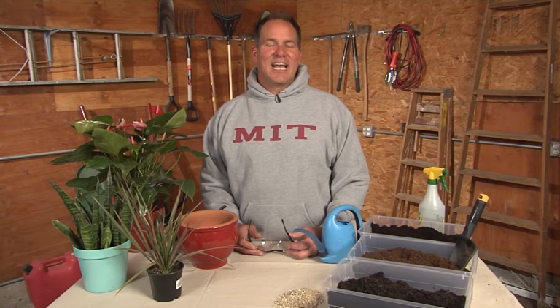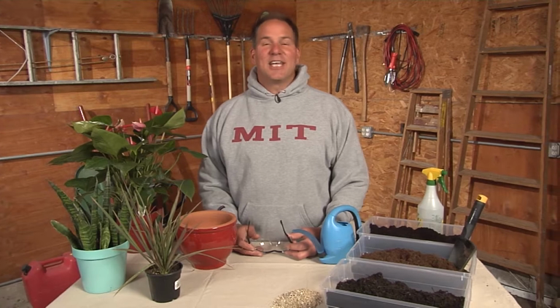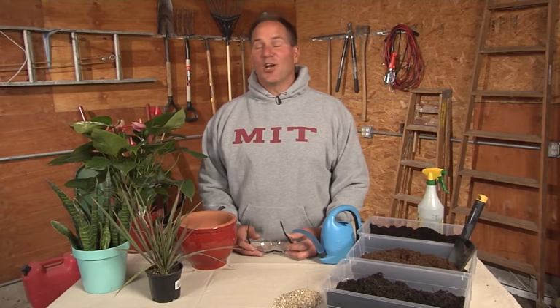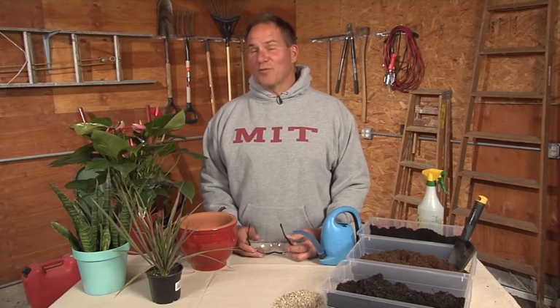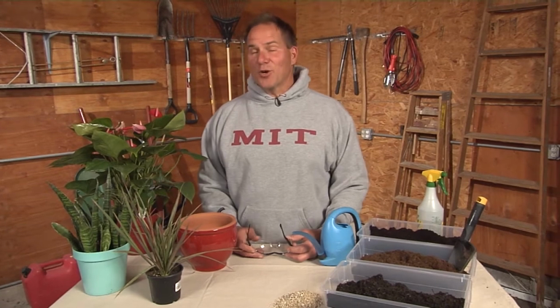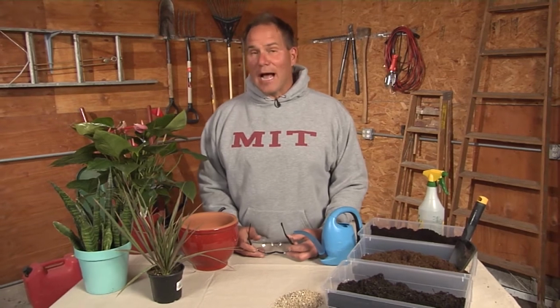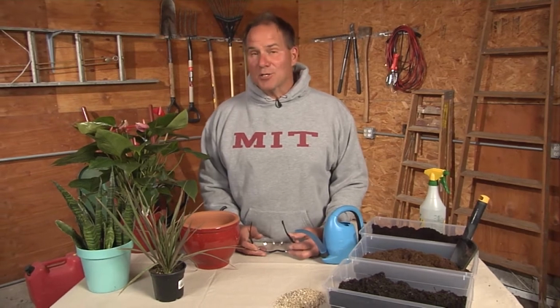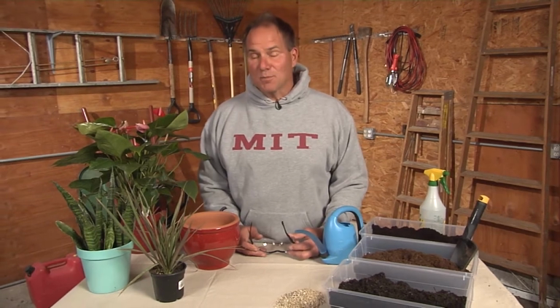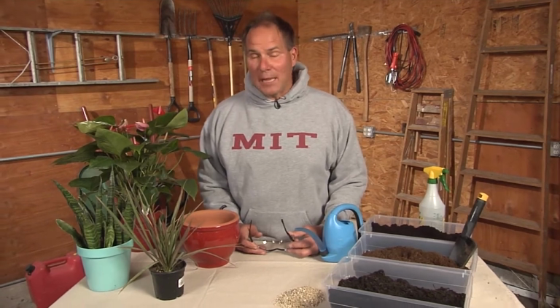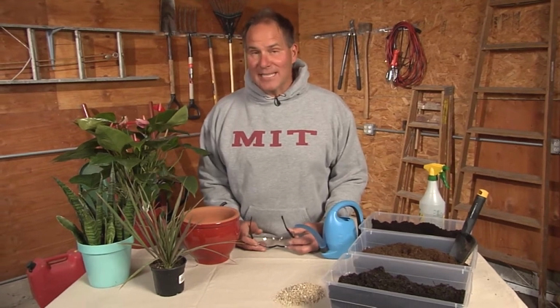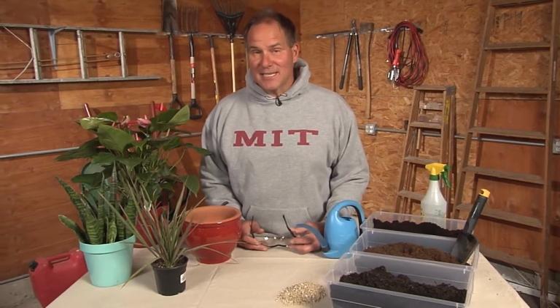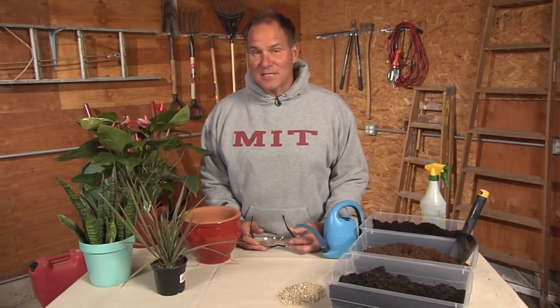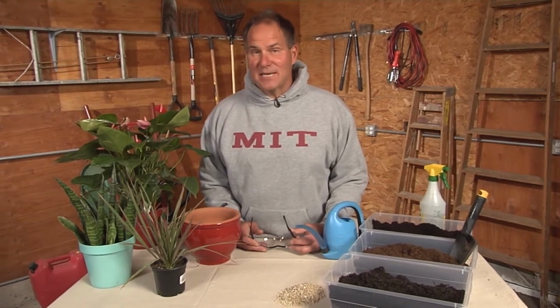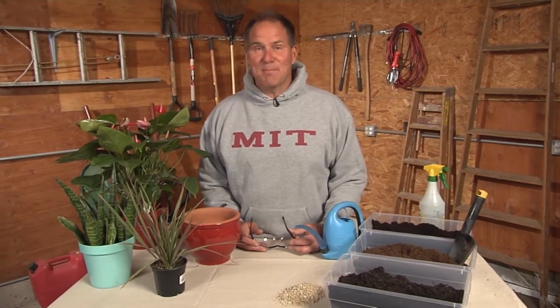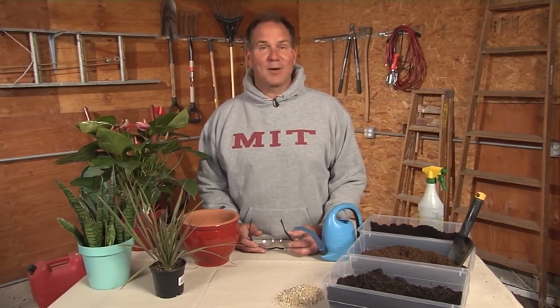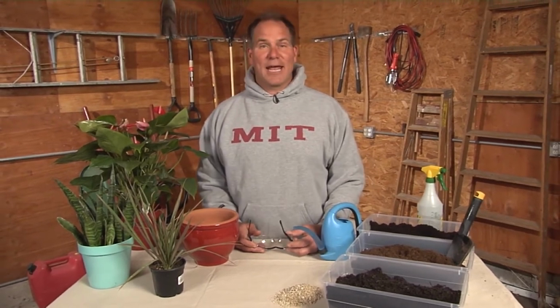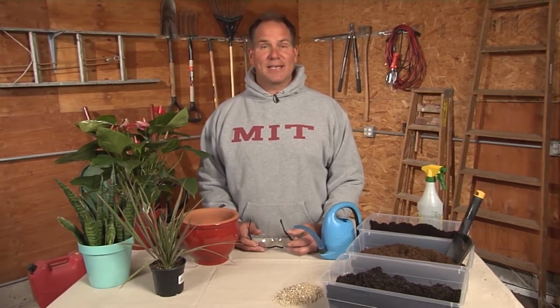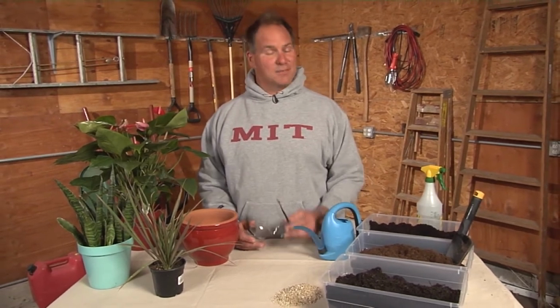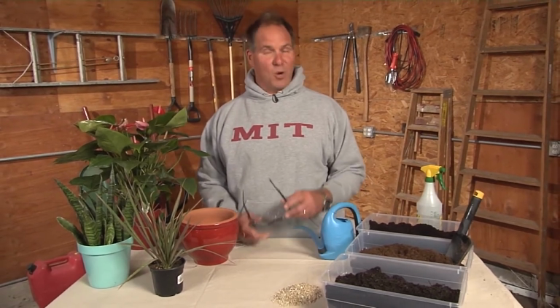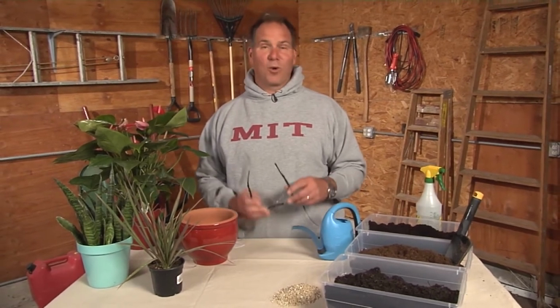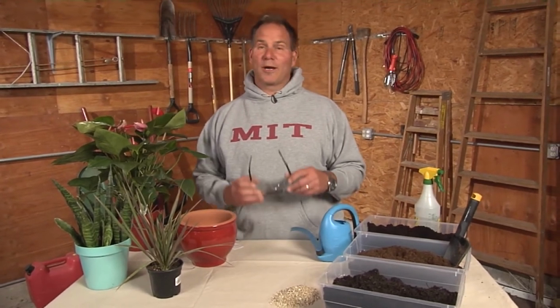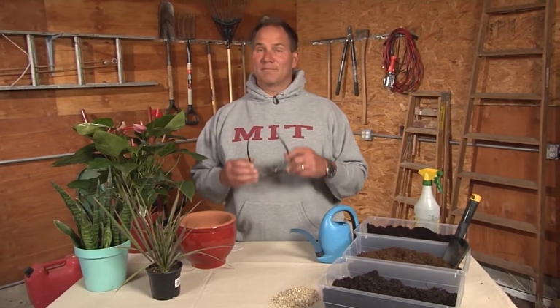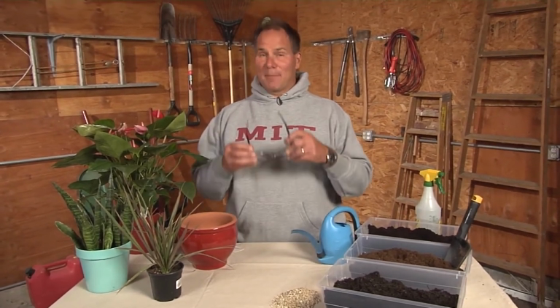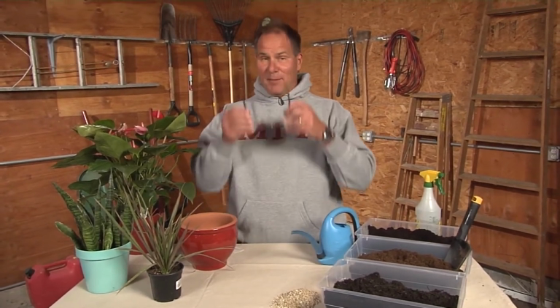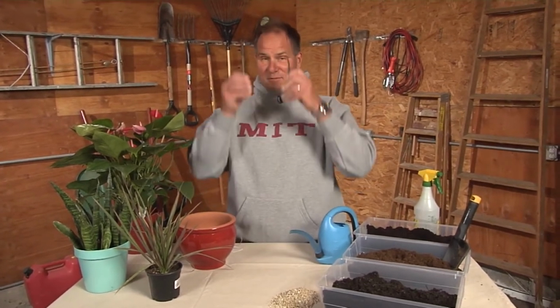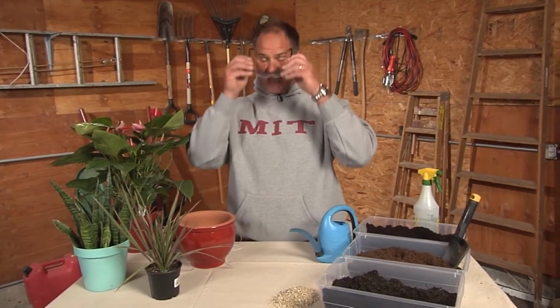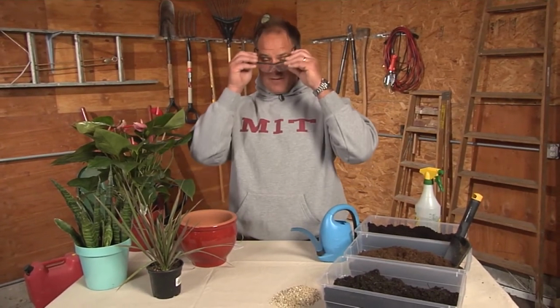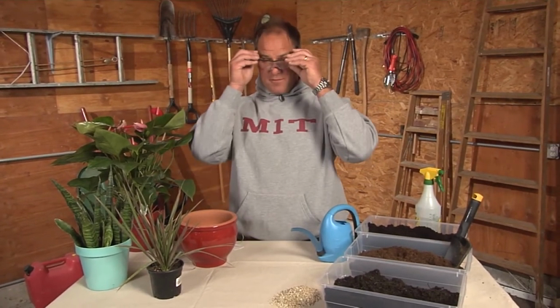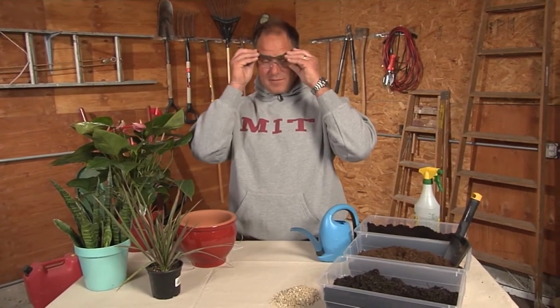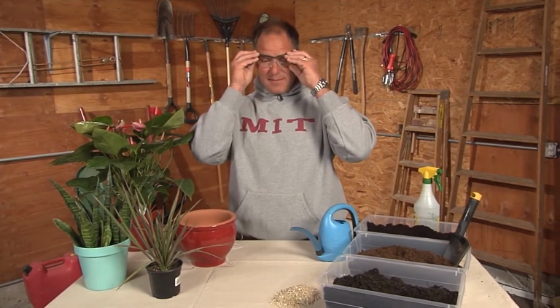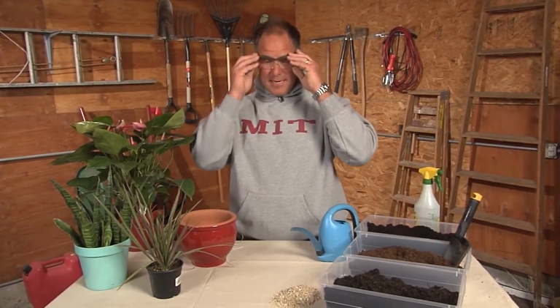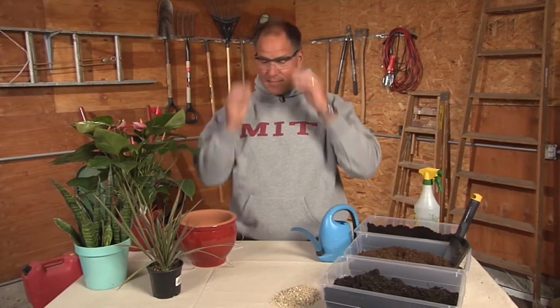If your house plants have seen better days, don't worry — I'm gonna help you fix it in 15 minutes.